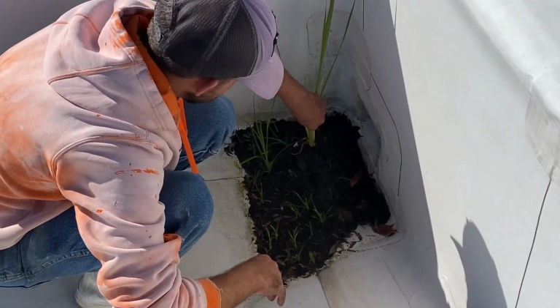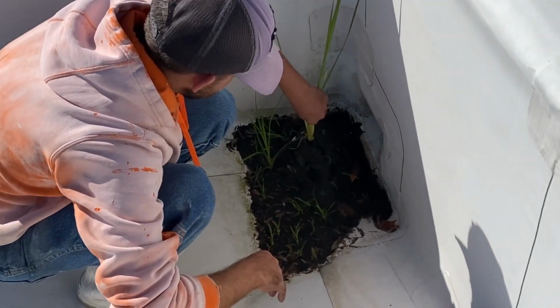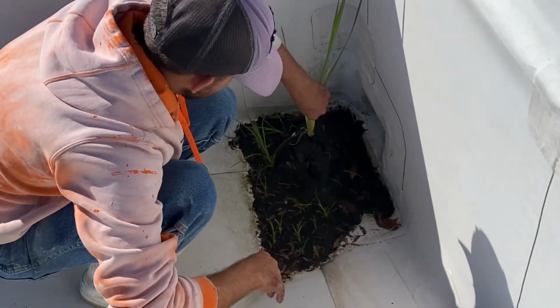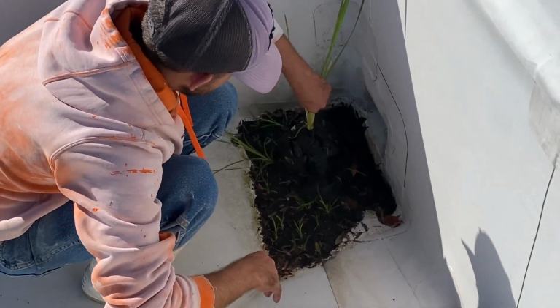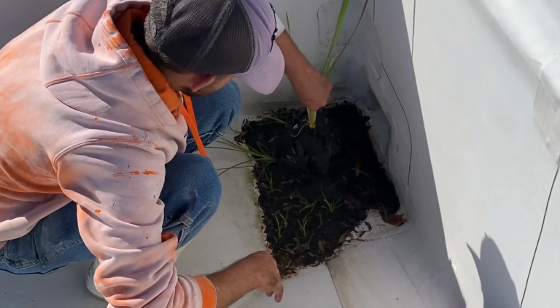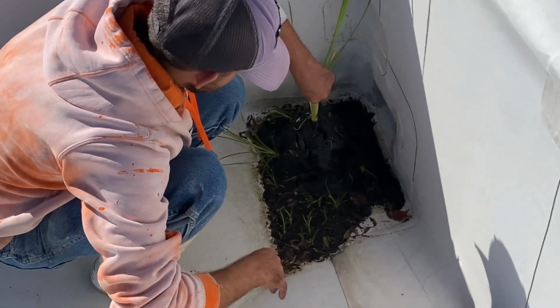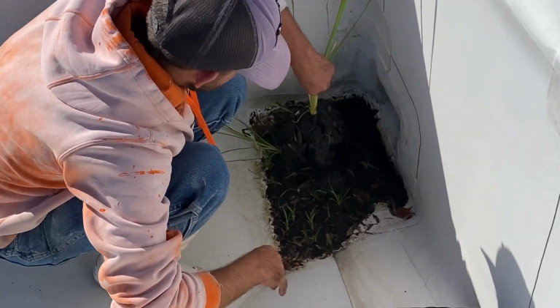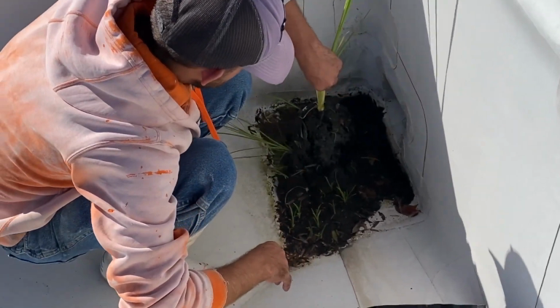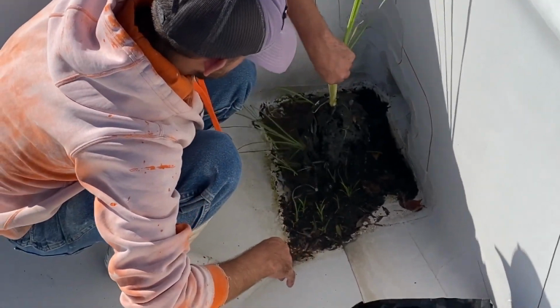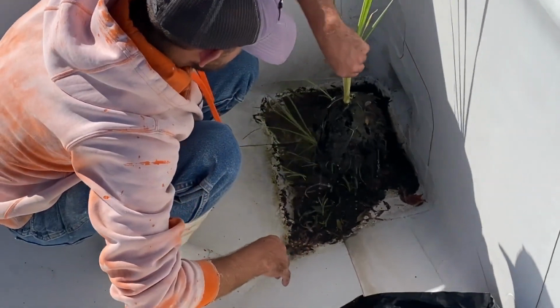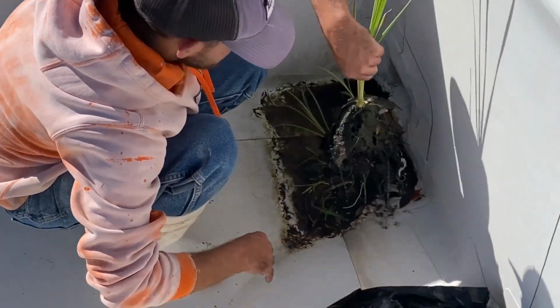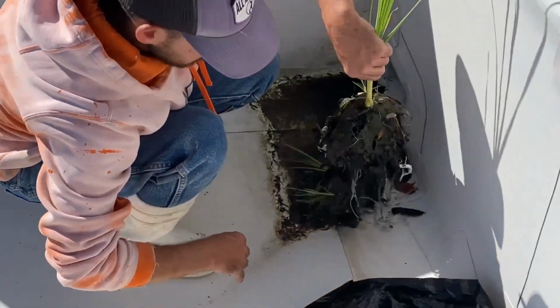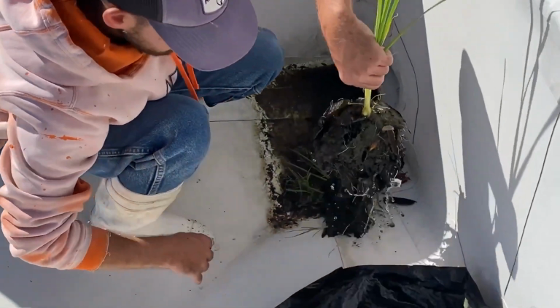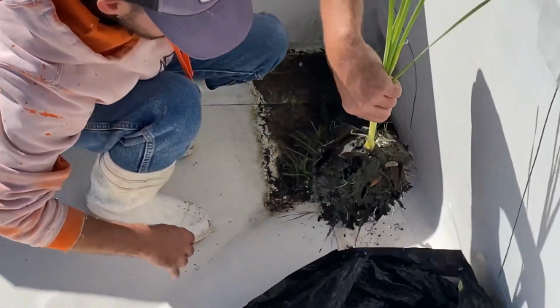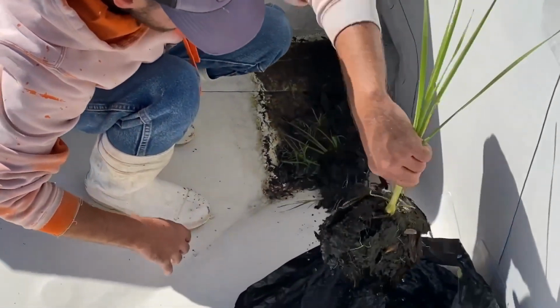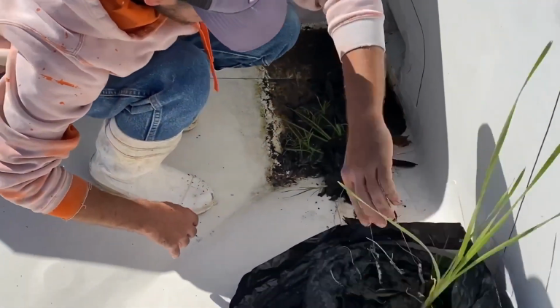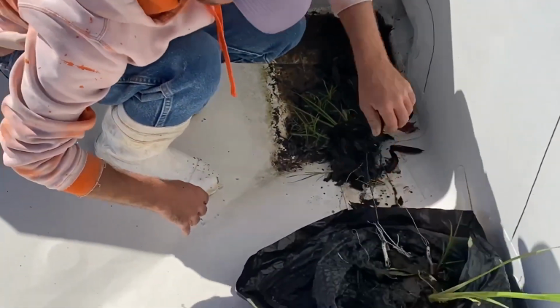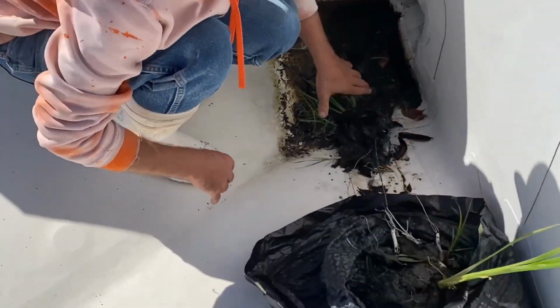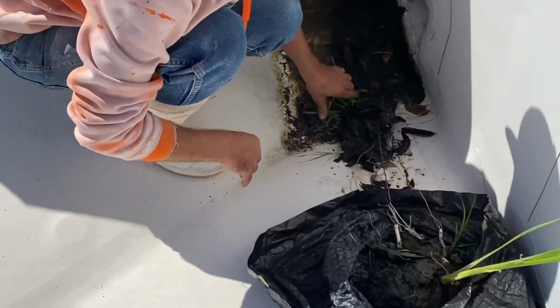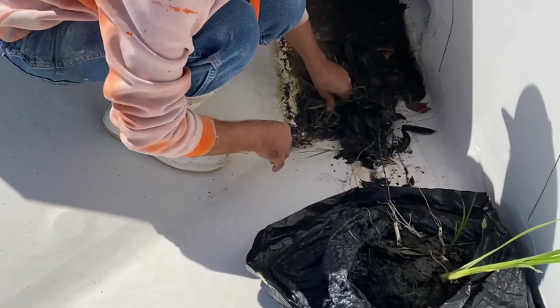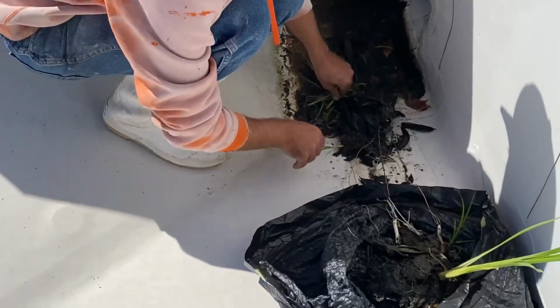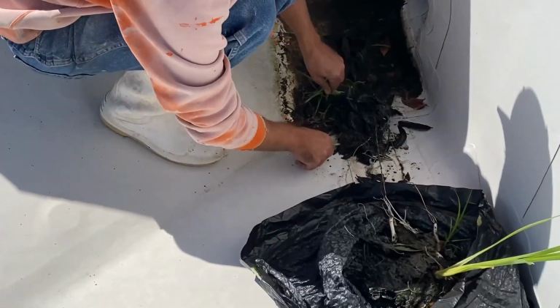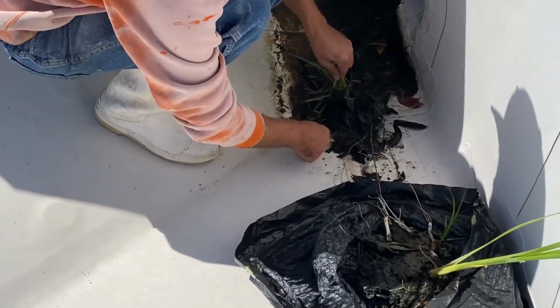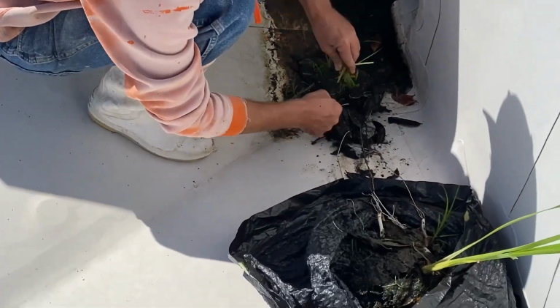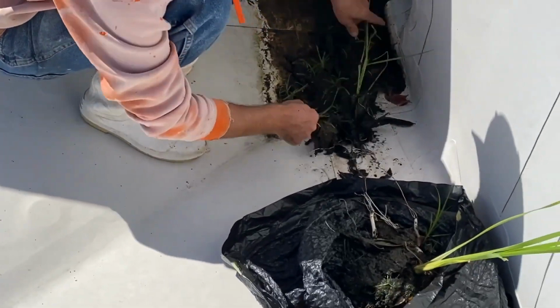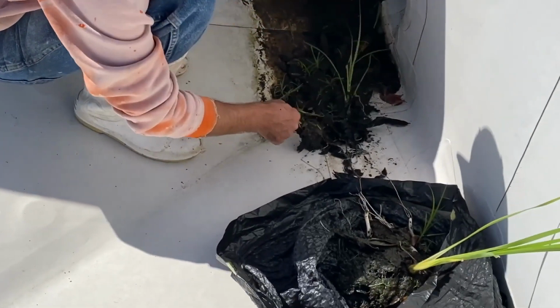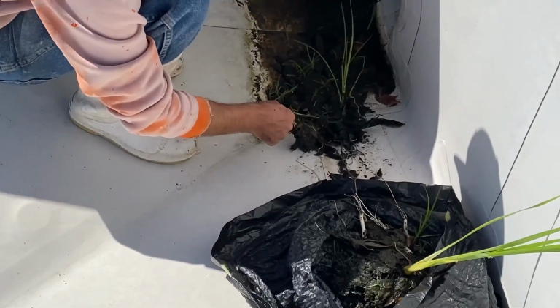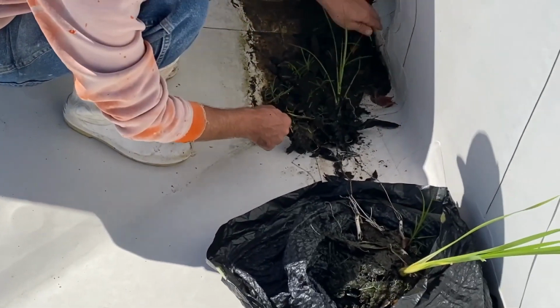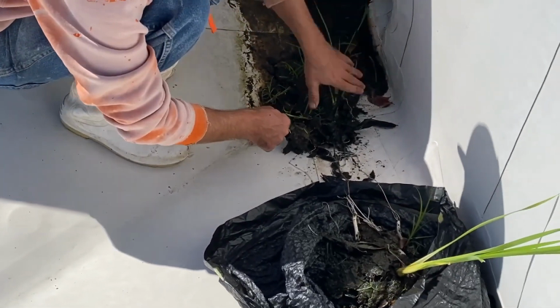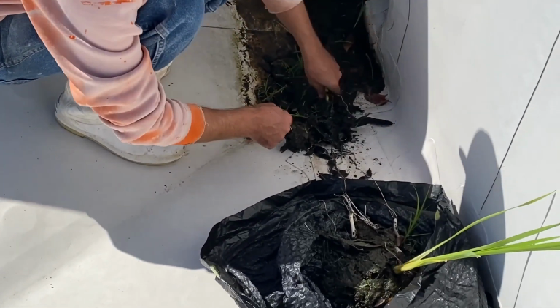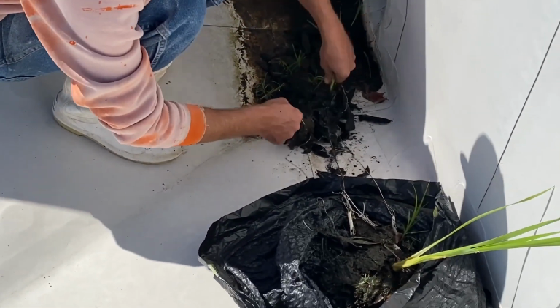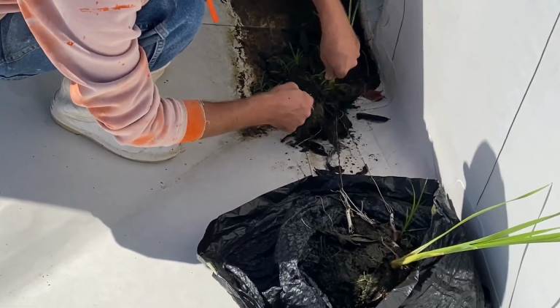Is there a drain there or just a plant? Just a plant — it drains out there when it overflows.